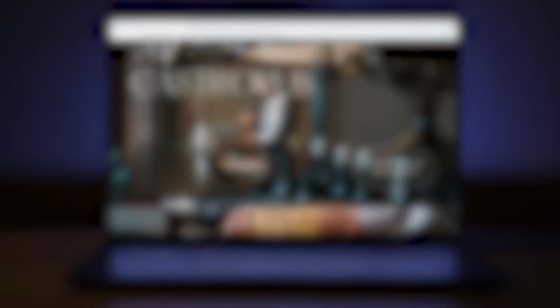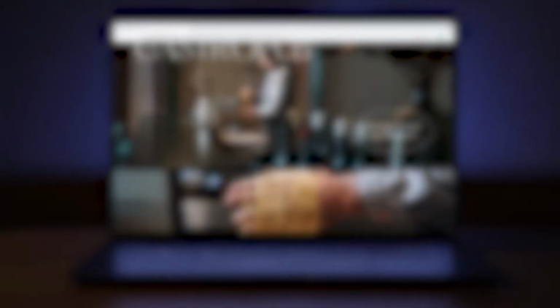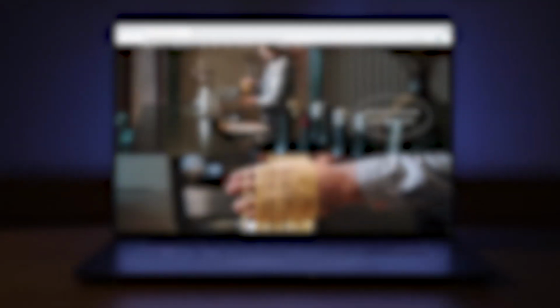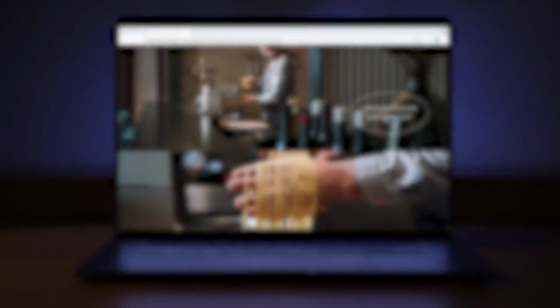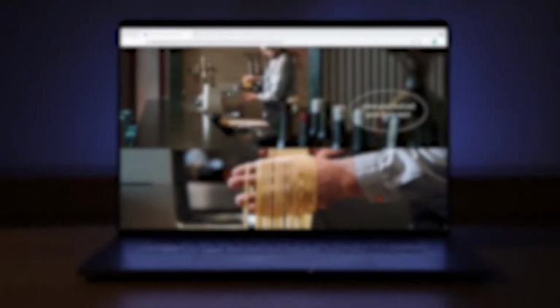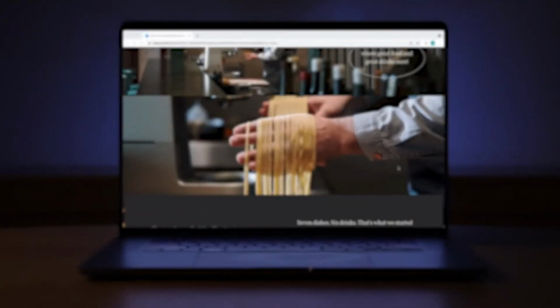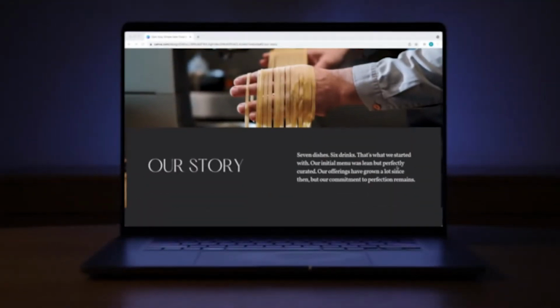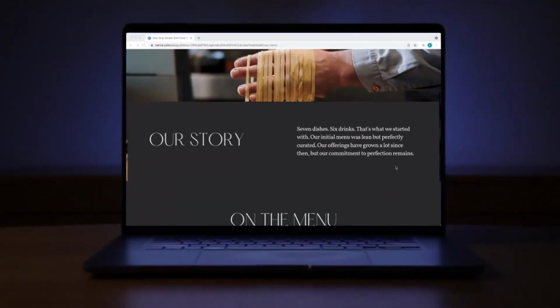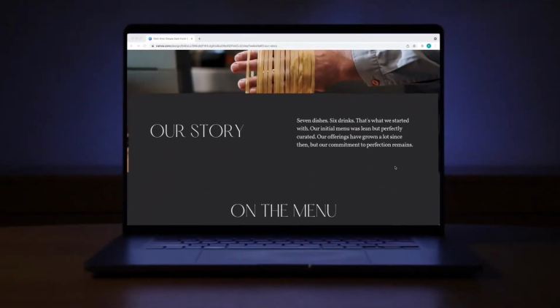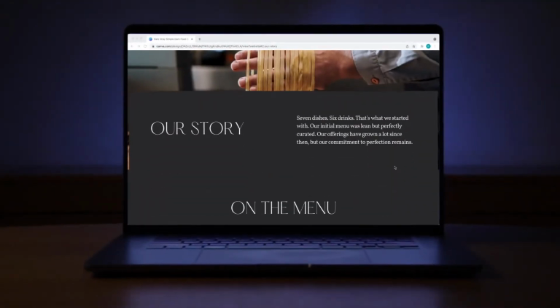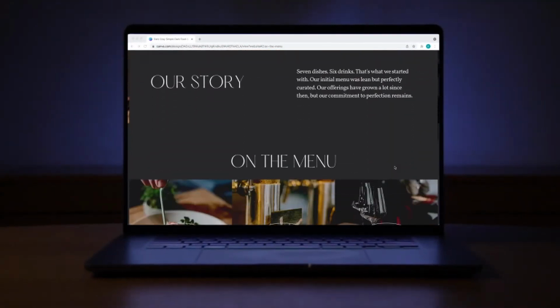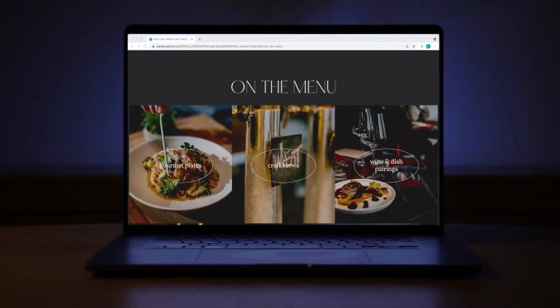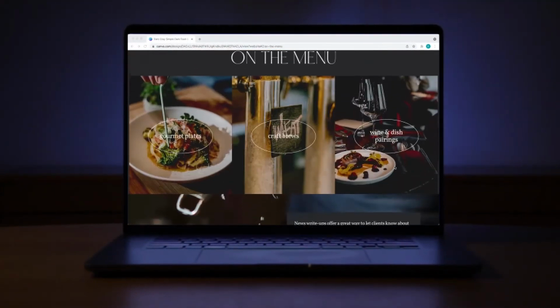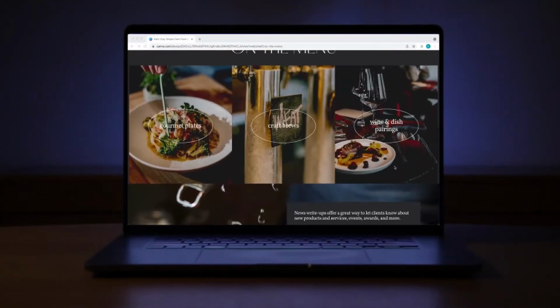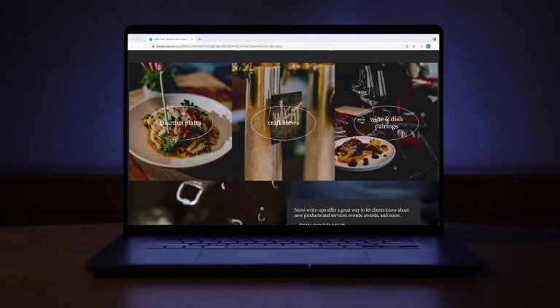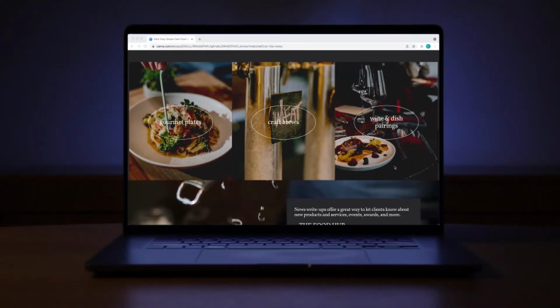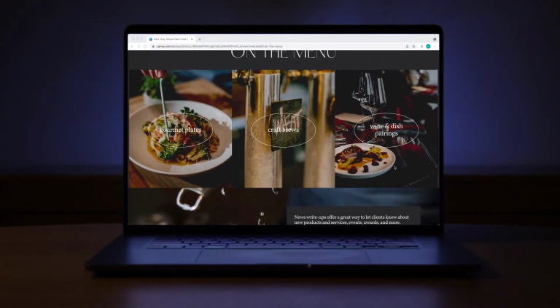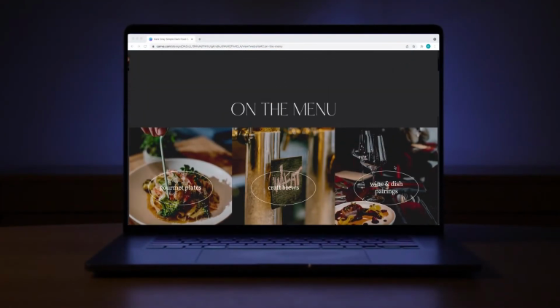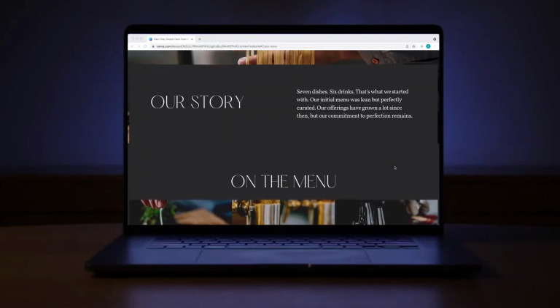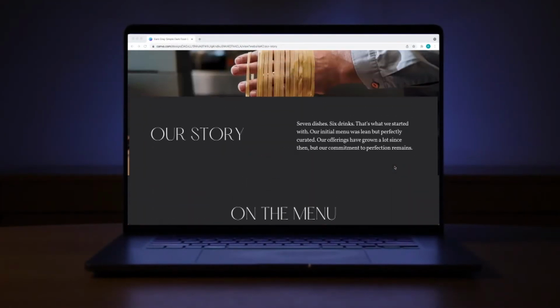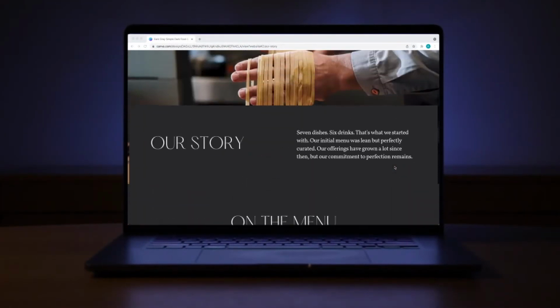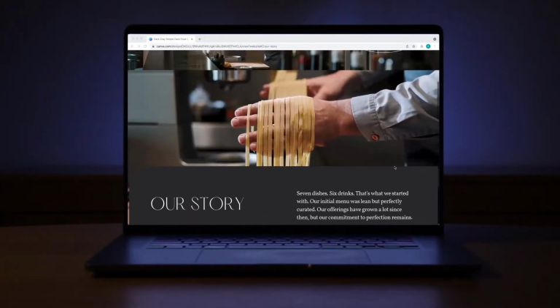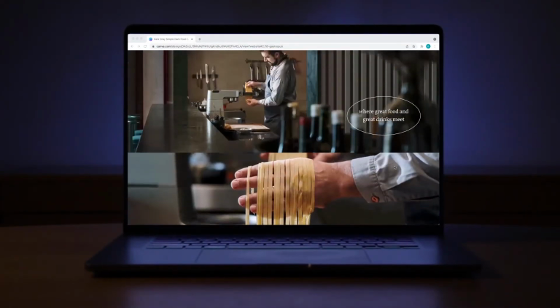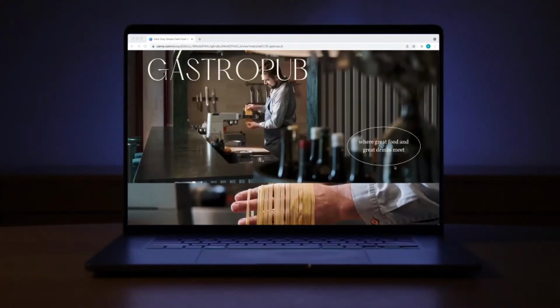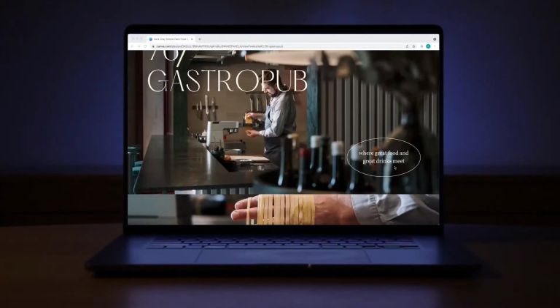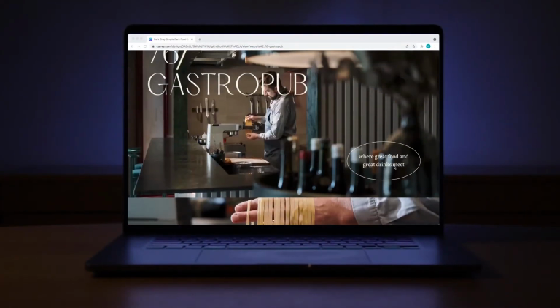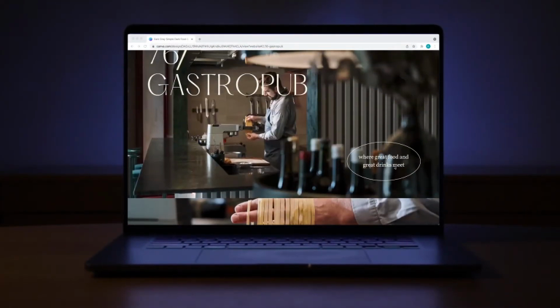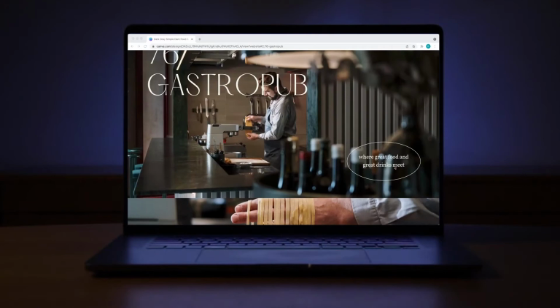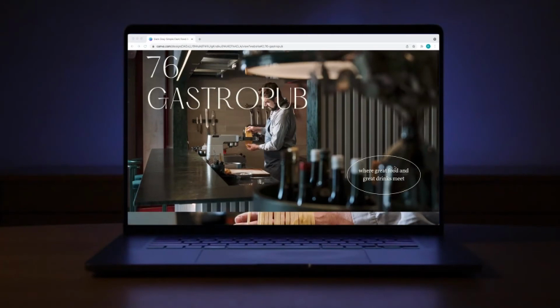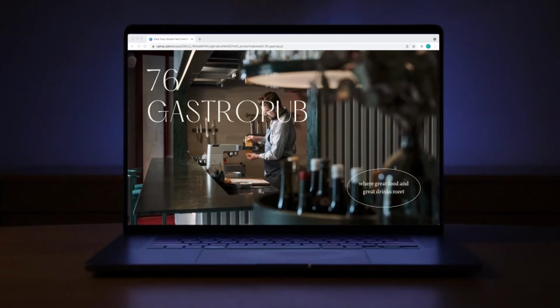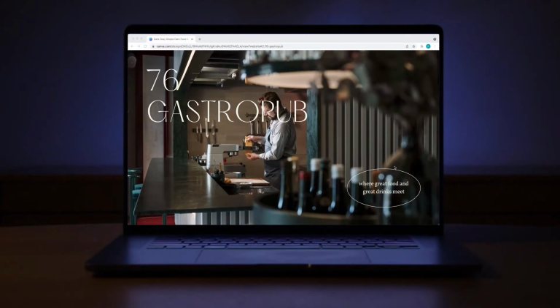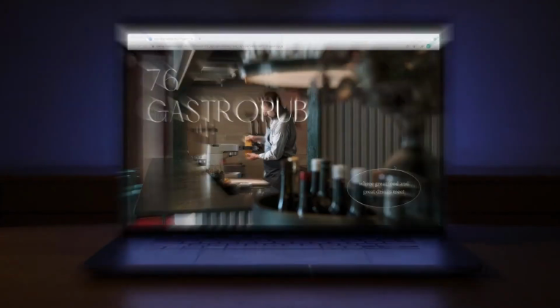If you're thinking of creating a website in Canva, stick around because I'm going to cover five things to consider before you do.